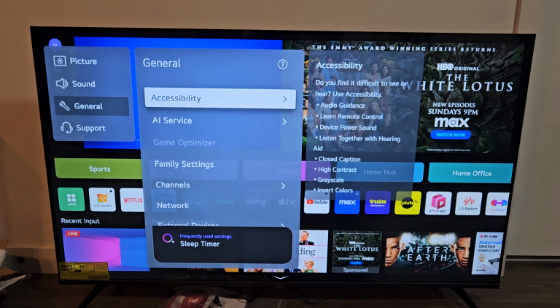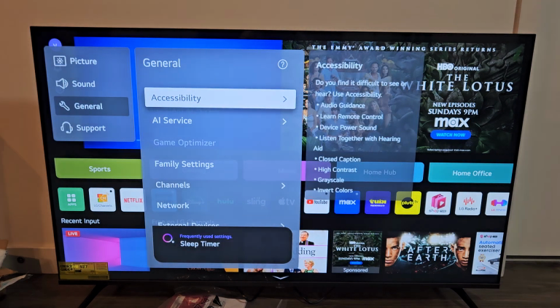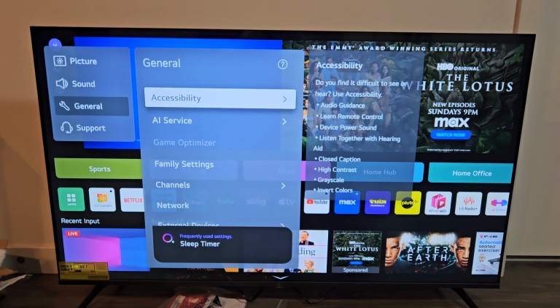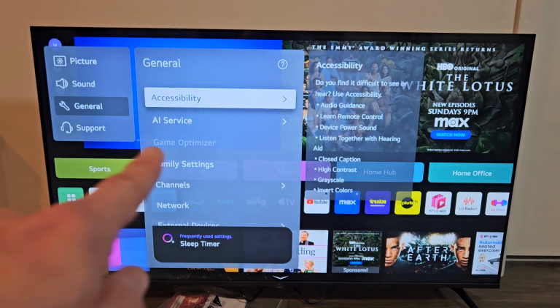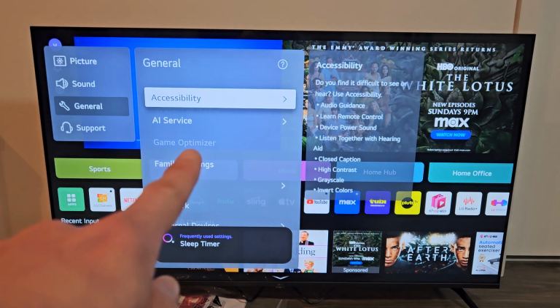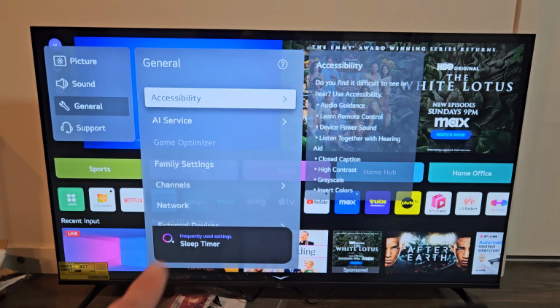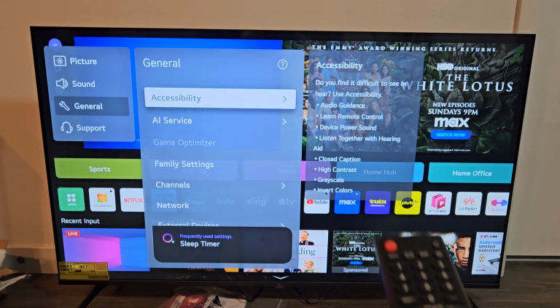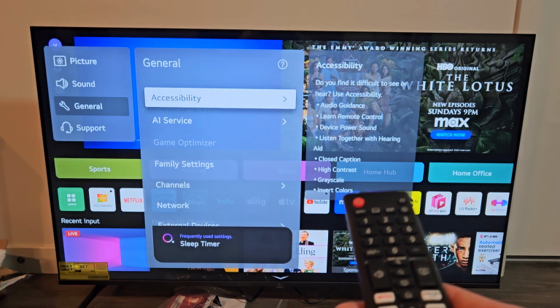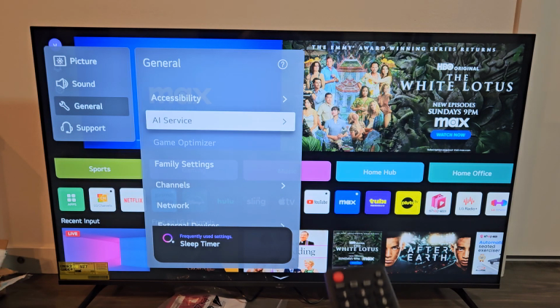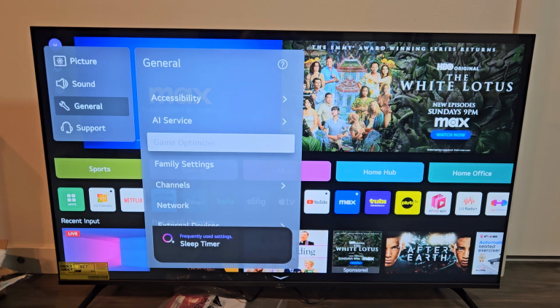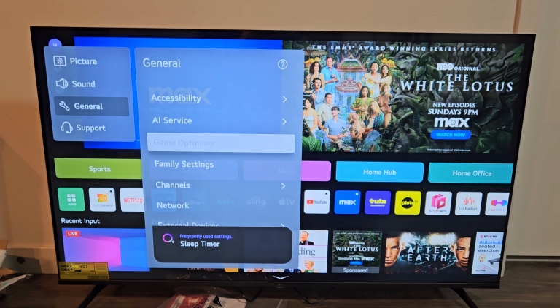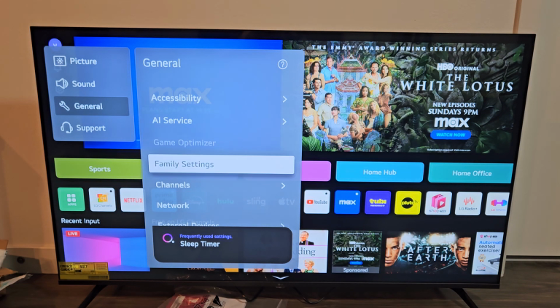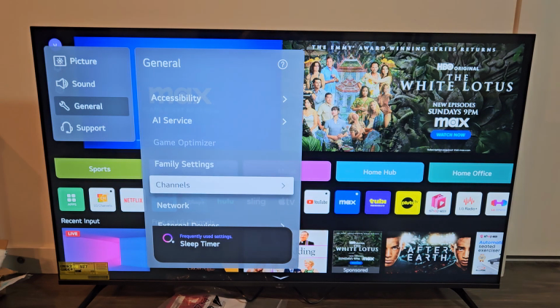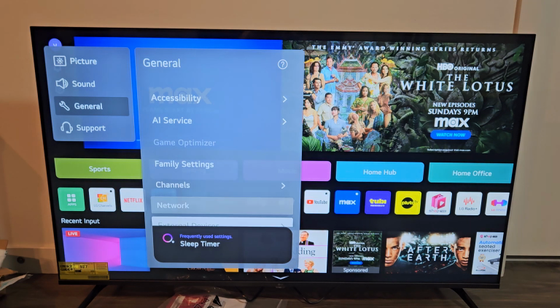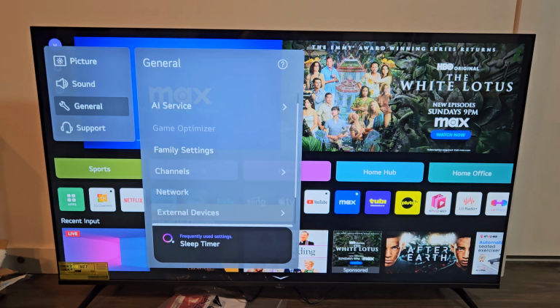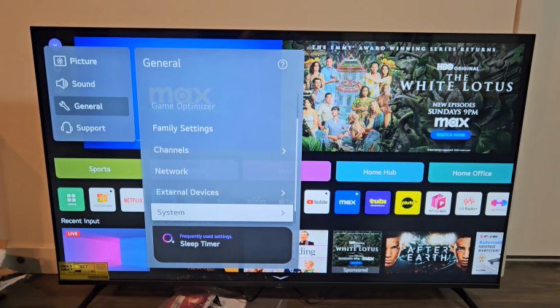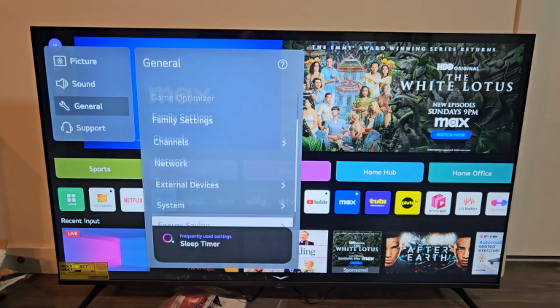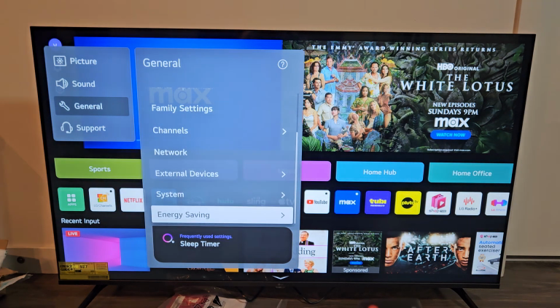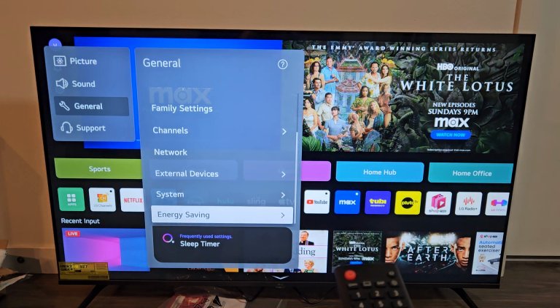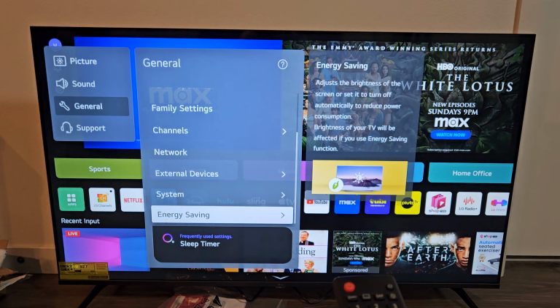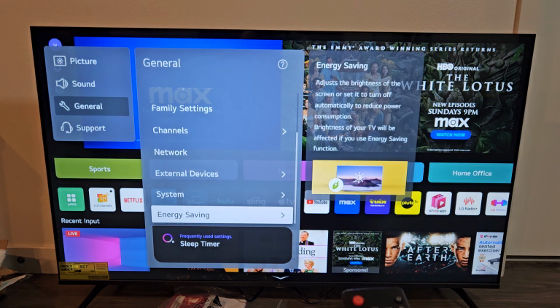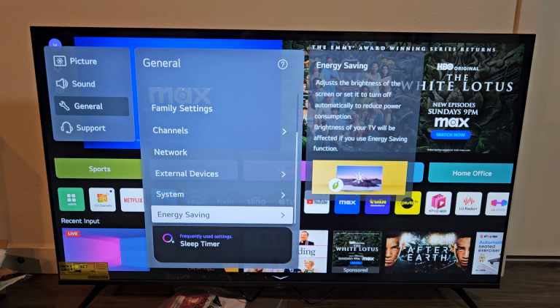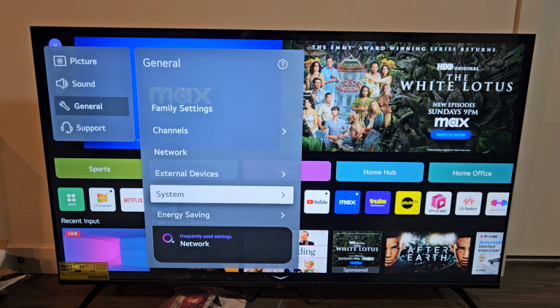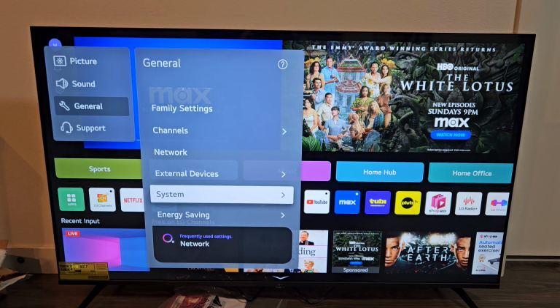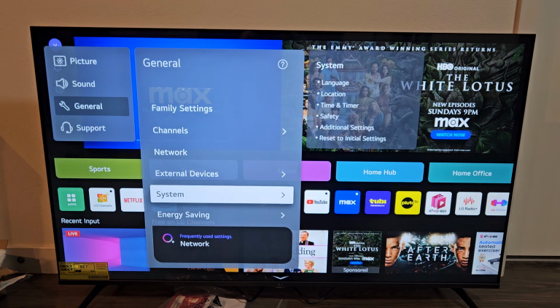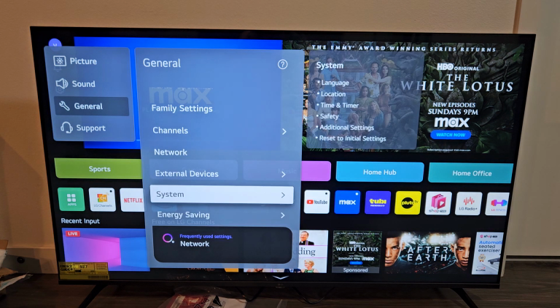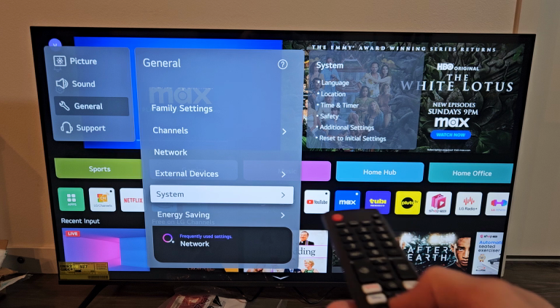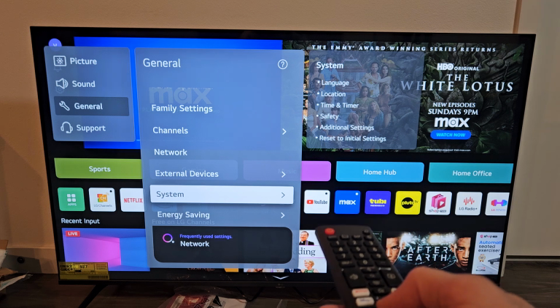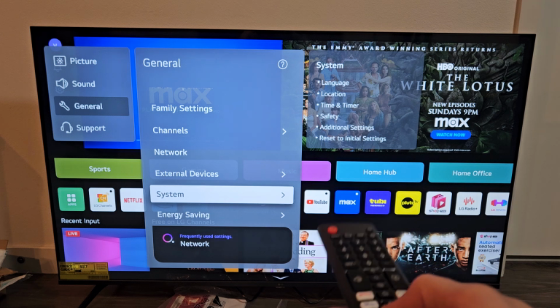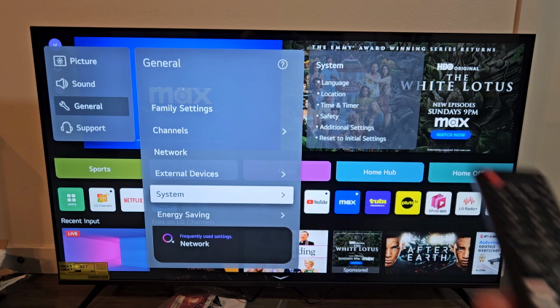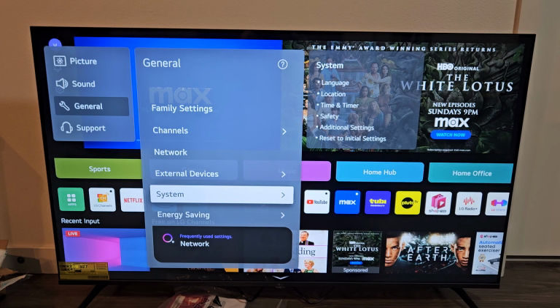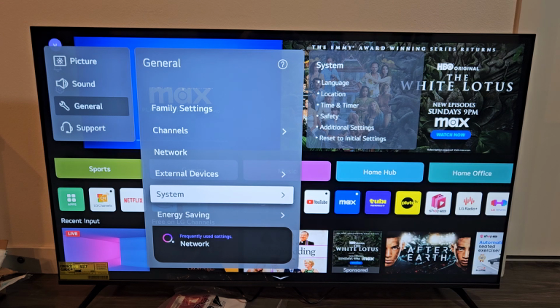And then from here, we're going to go all the way down to — I think it's System. There it is right there — System. Okay on the remote.